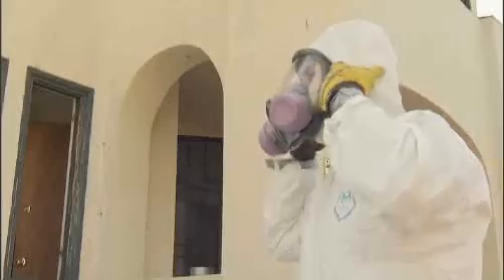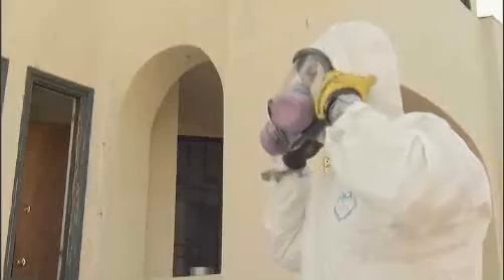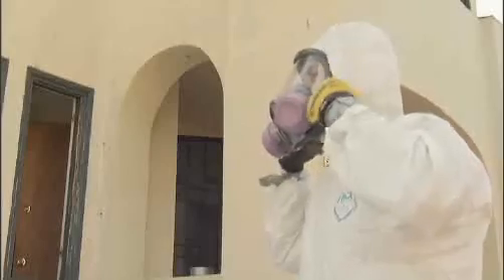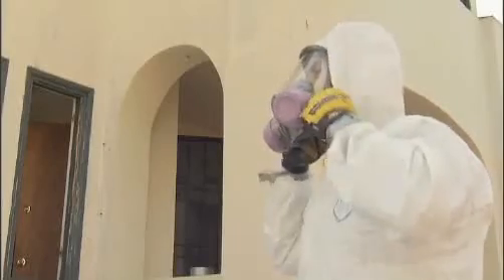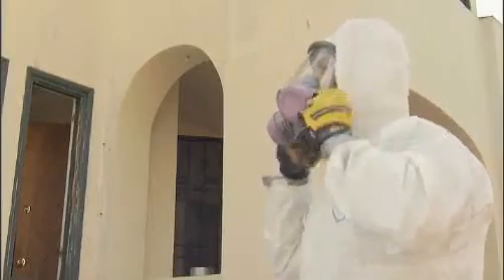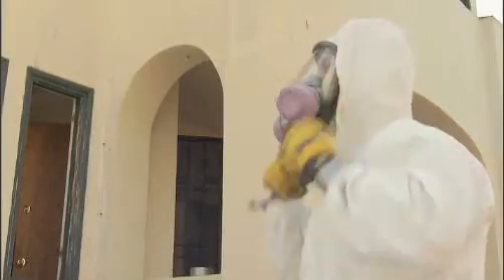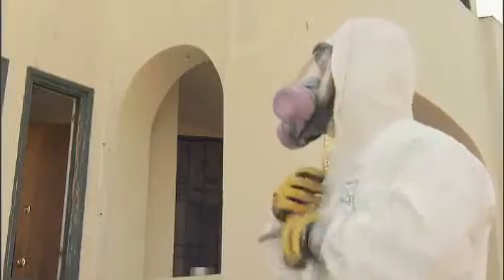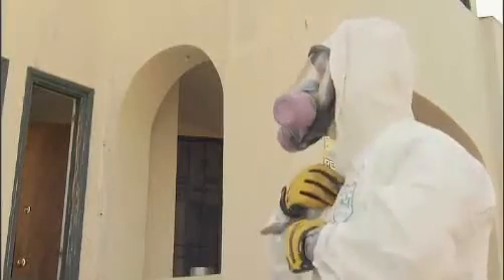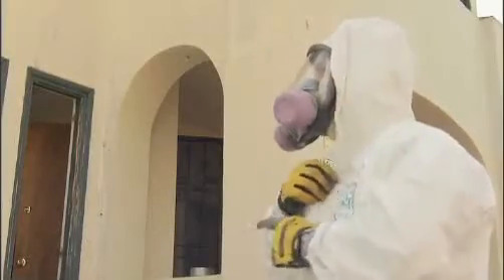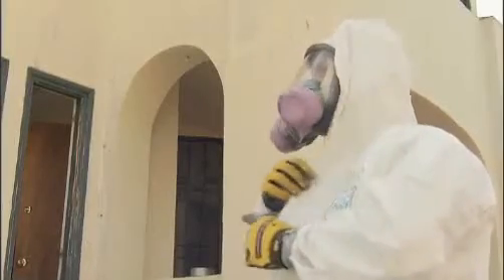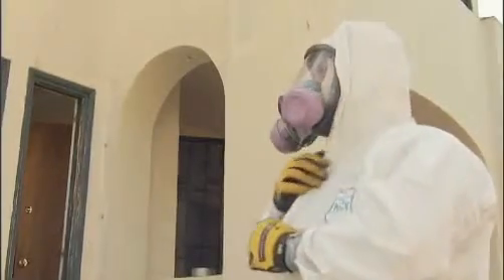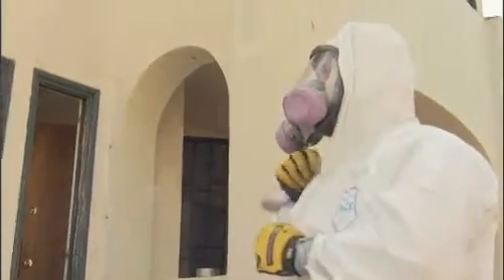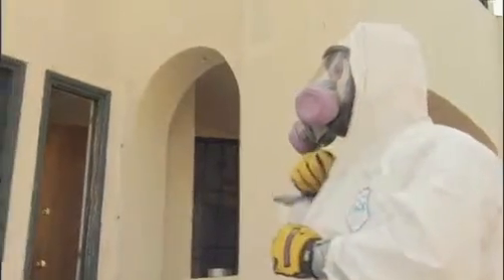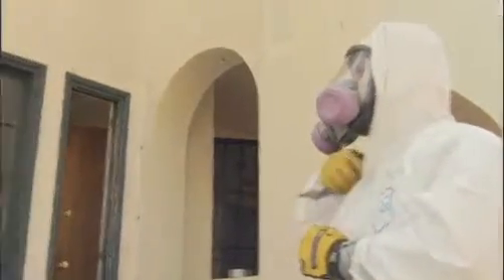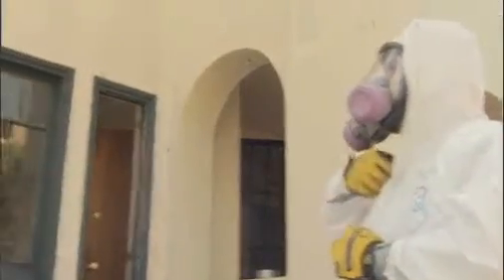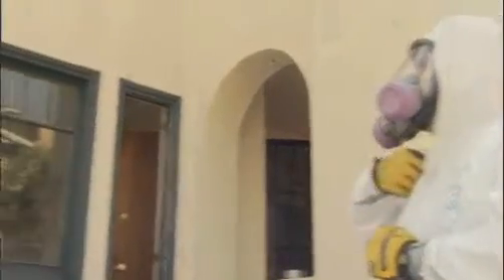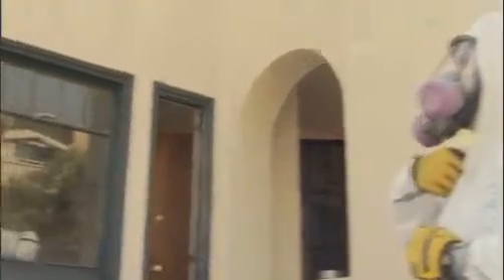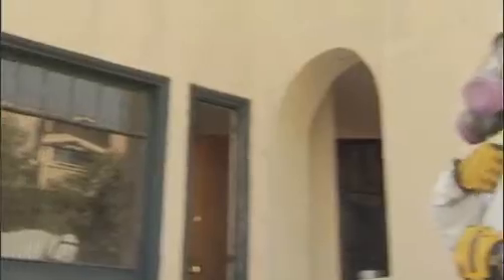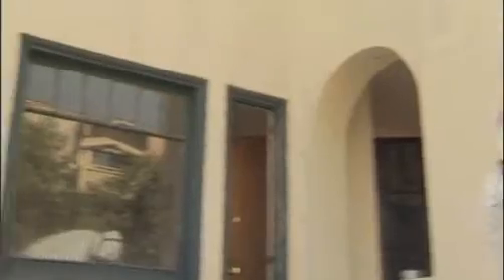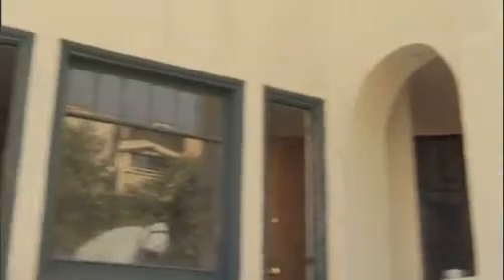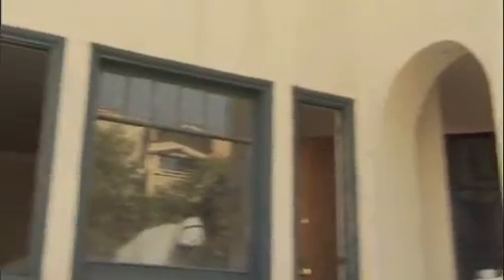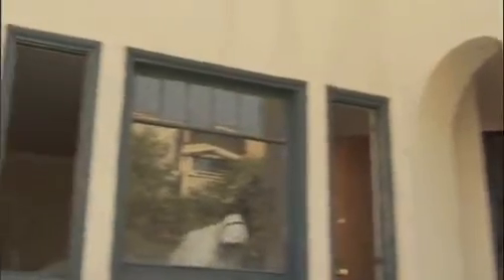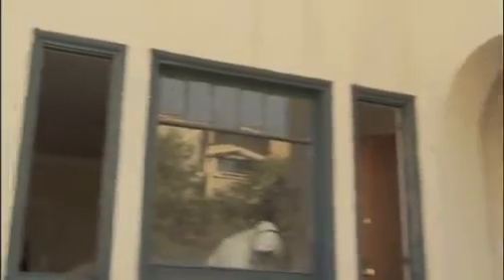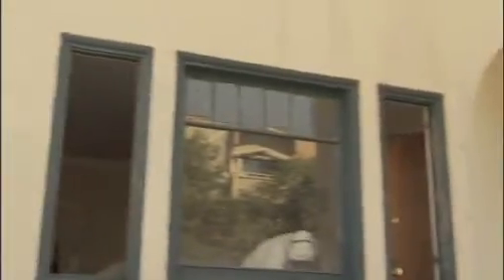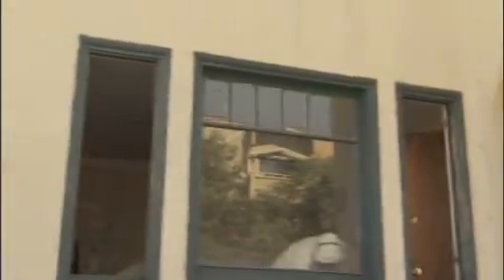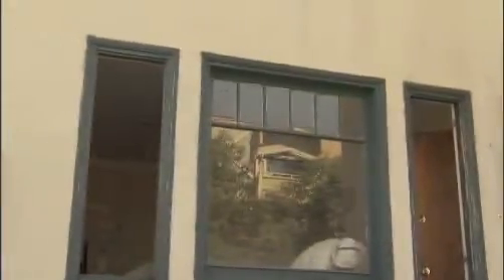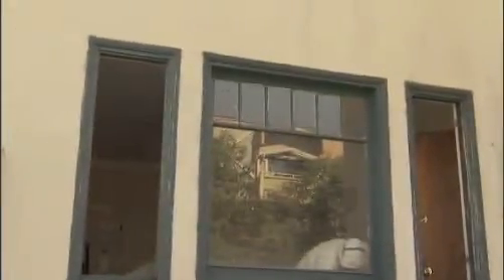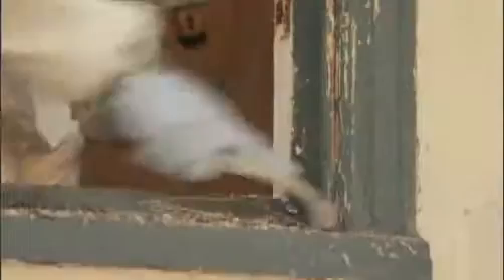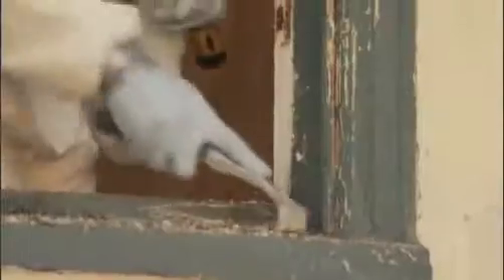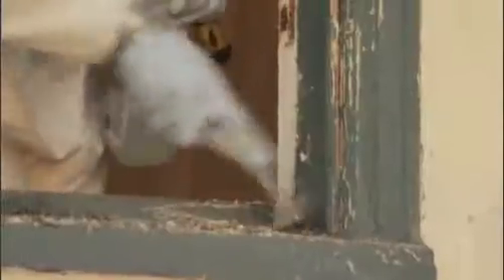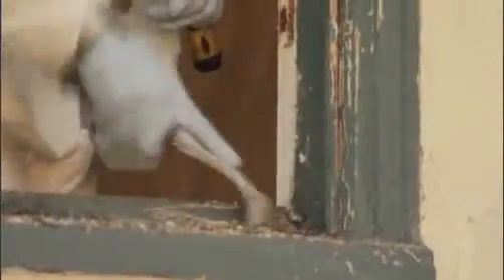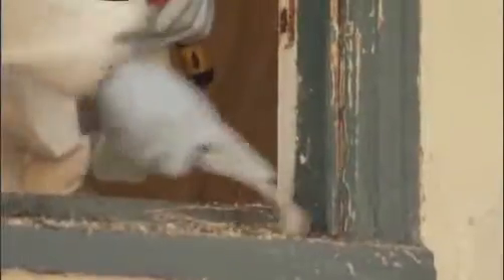Just remember, when removing lead paint, the last thing you want to do is let the chips fall where they may.